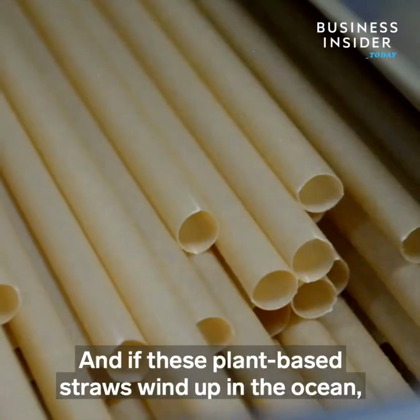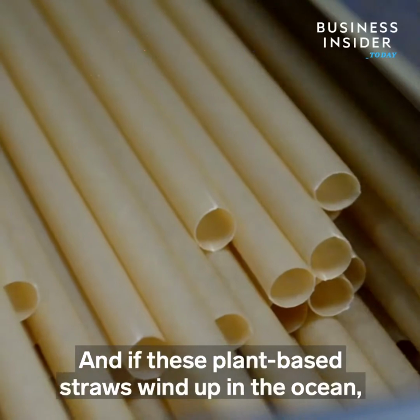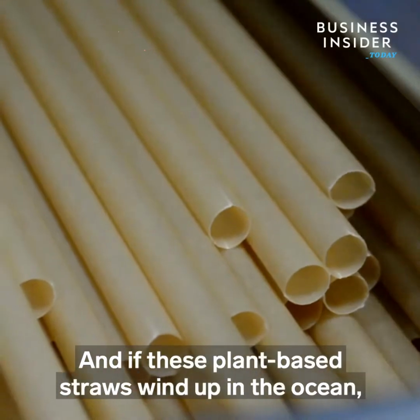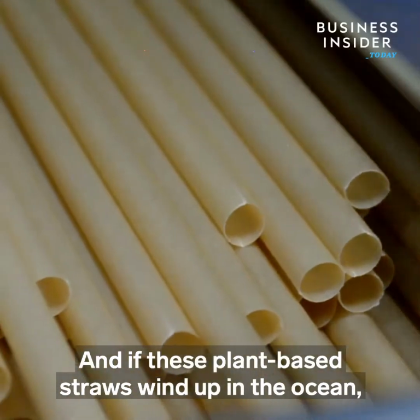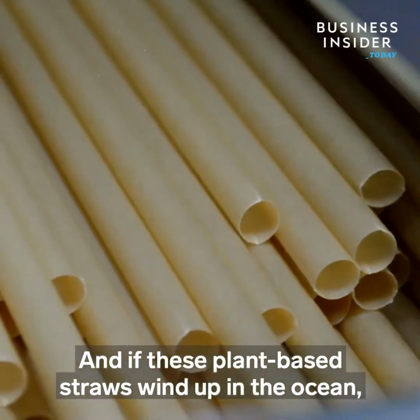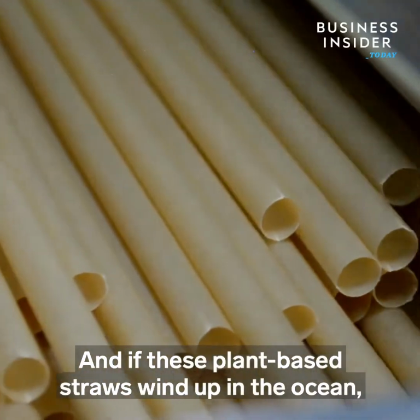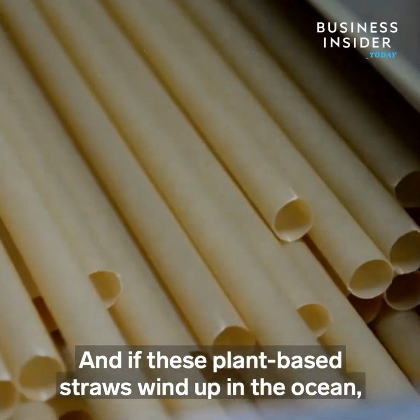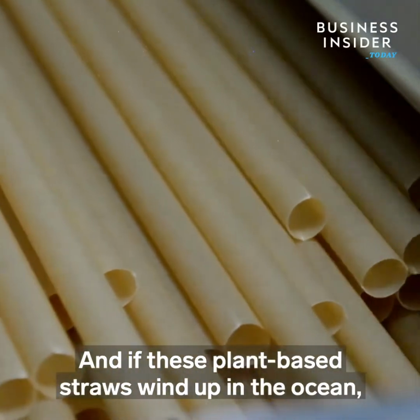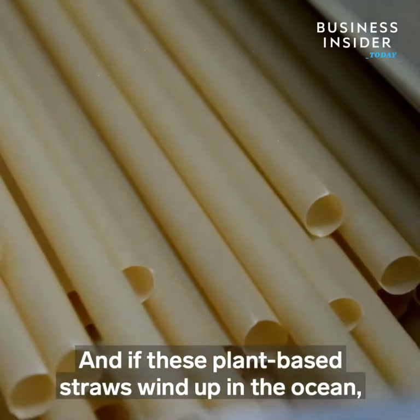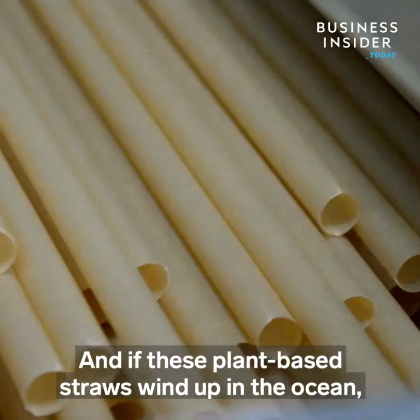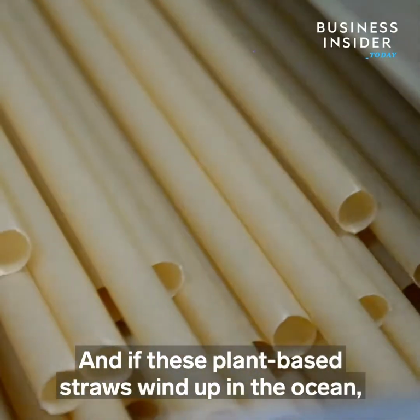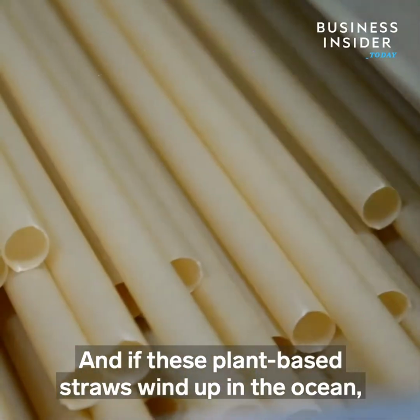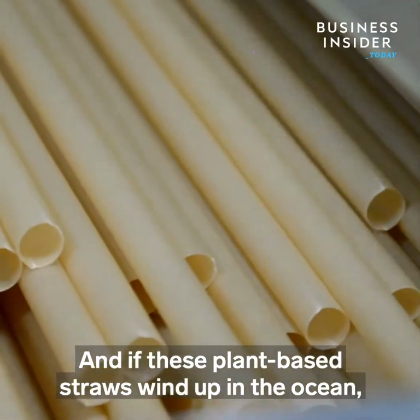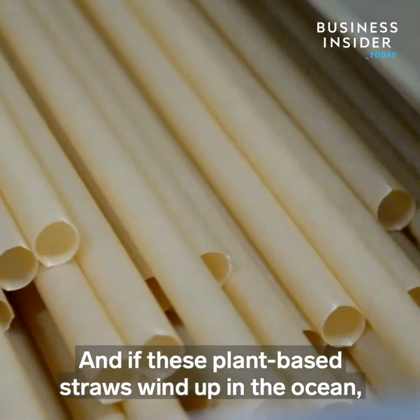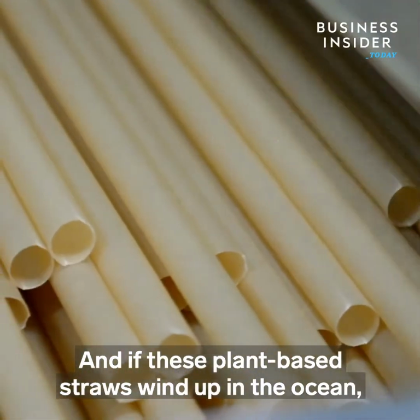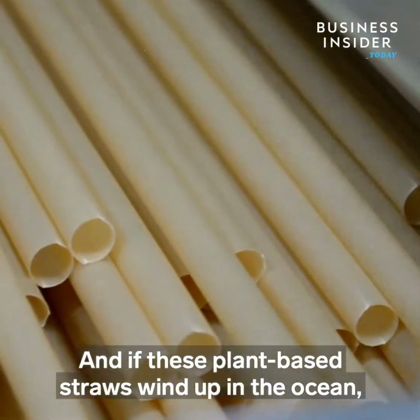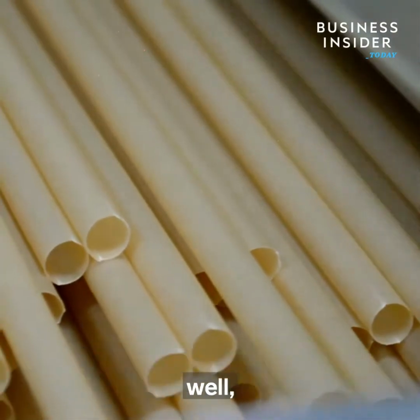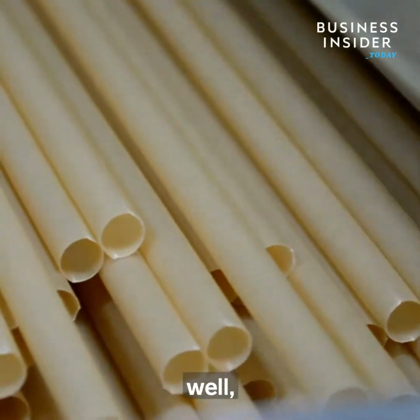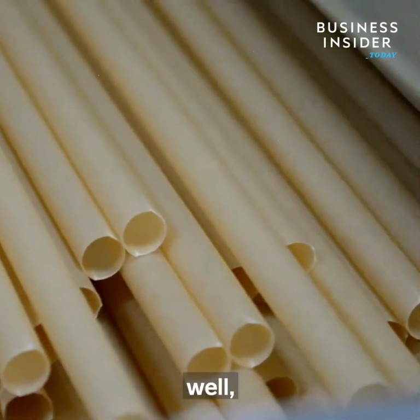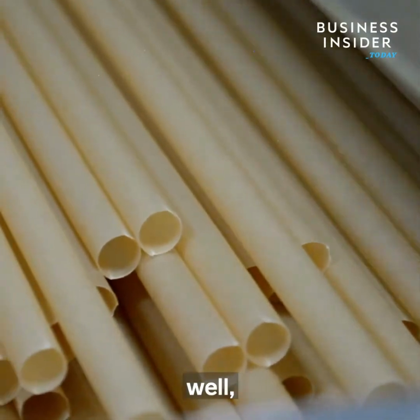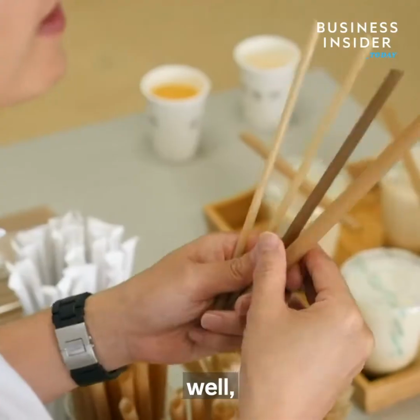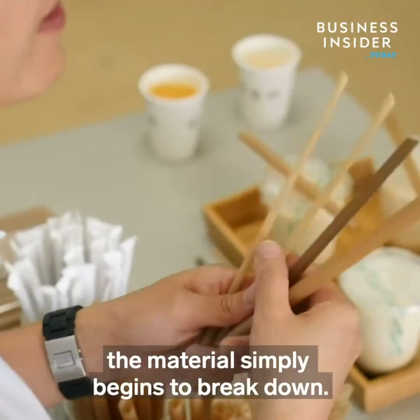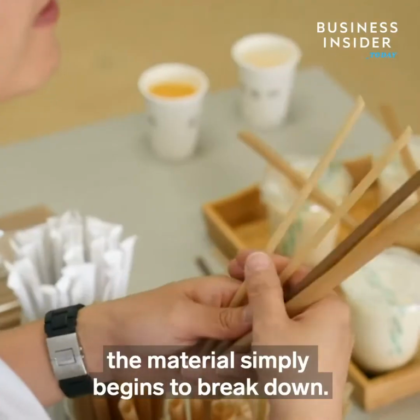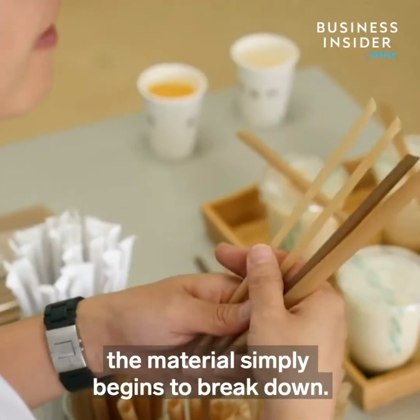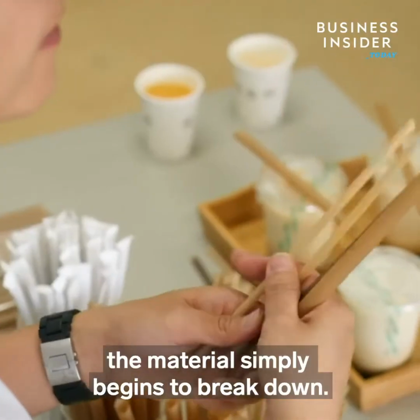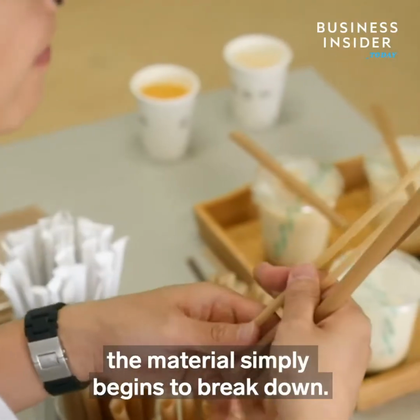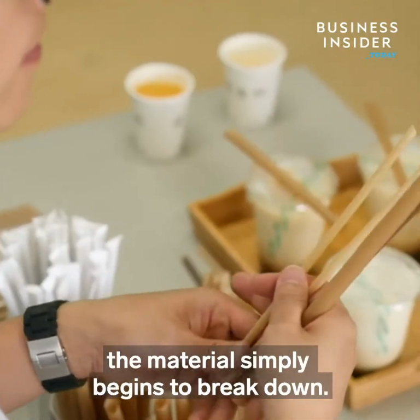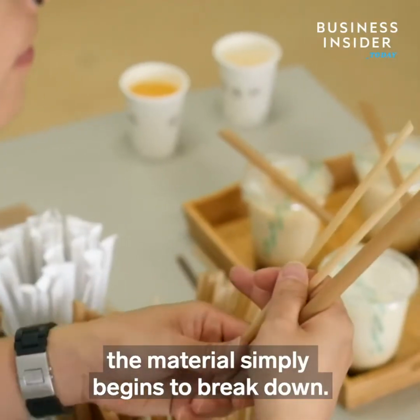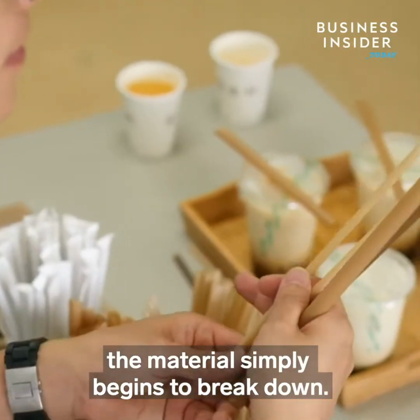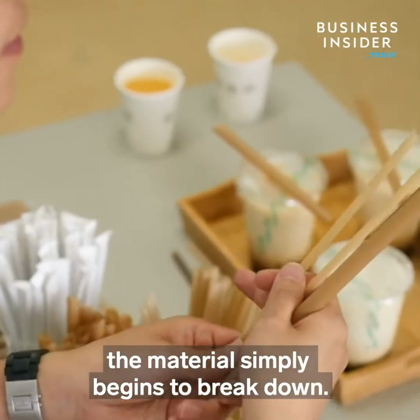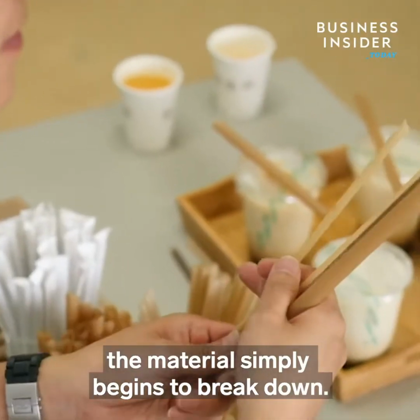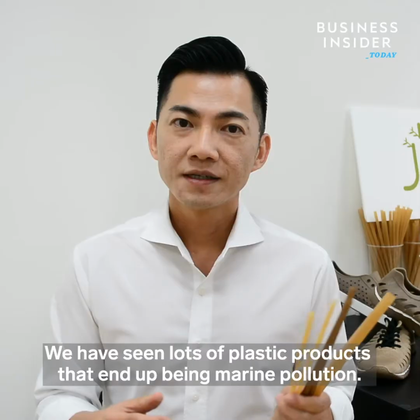And if these plant-based straws wind up in the ocean, the material simply begins to break down.